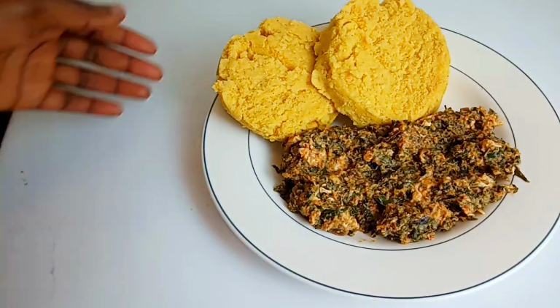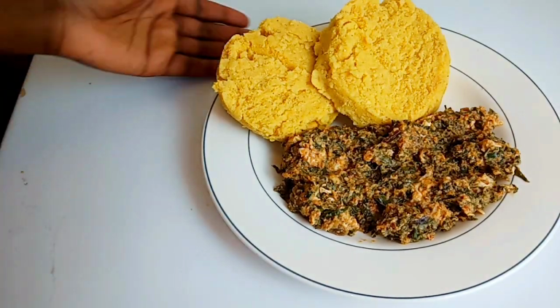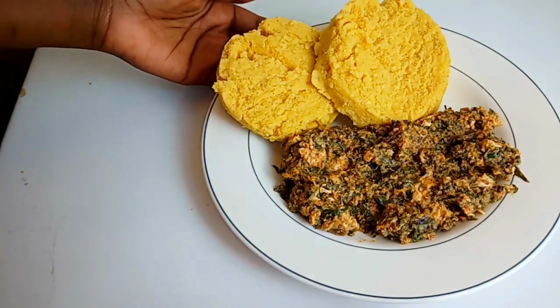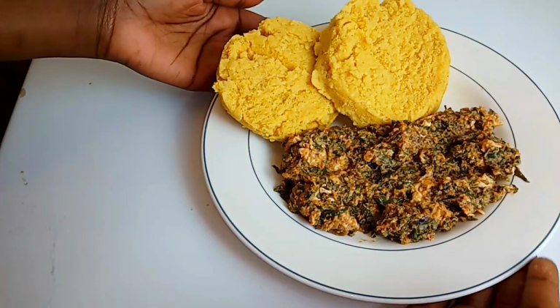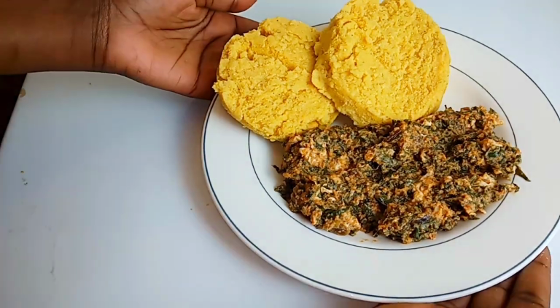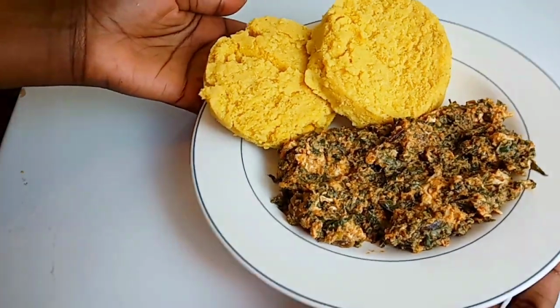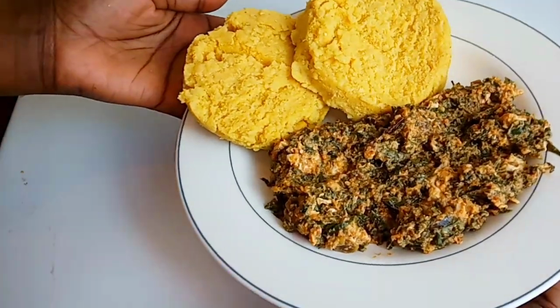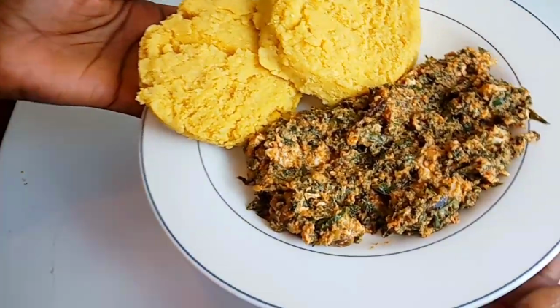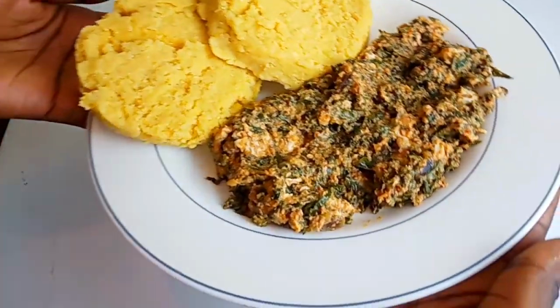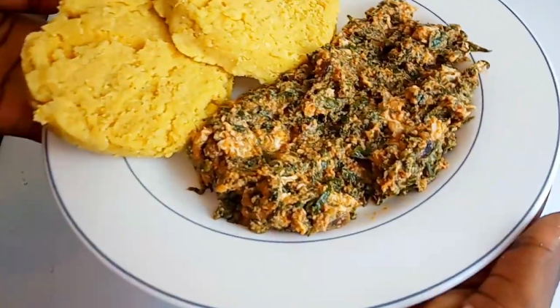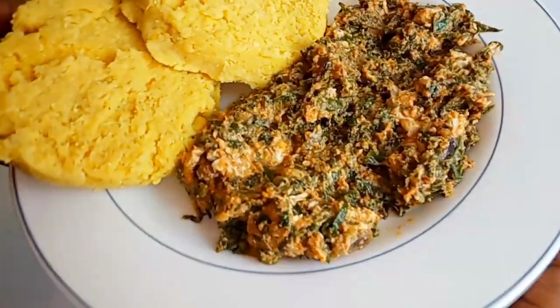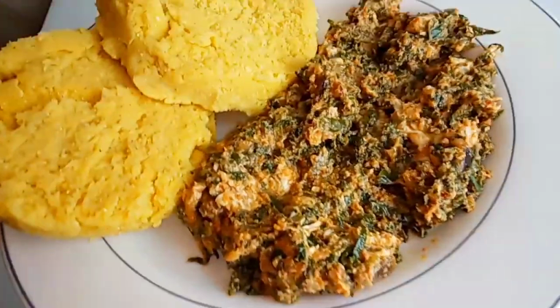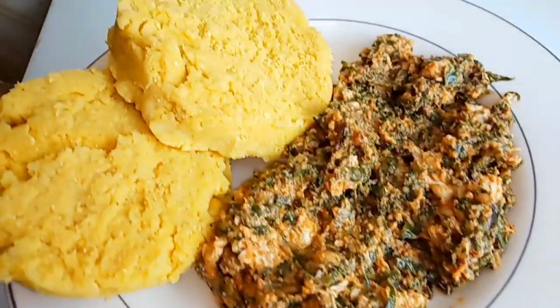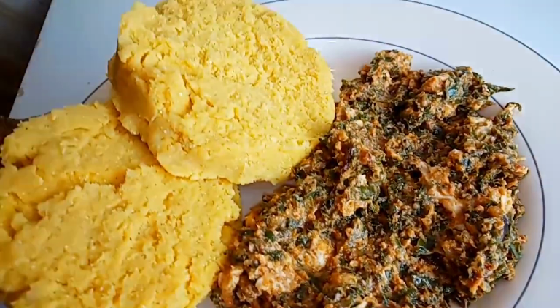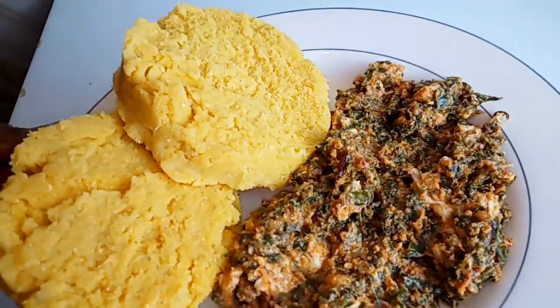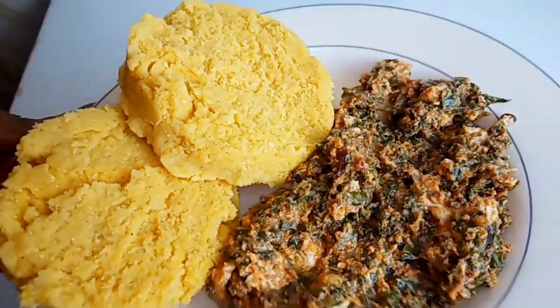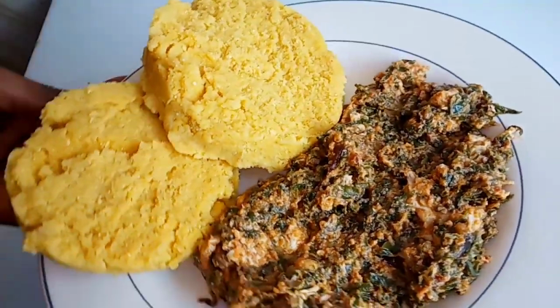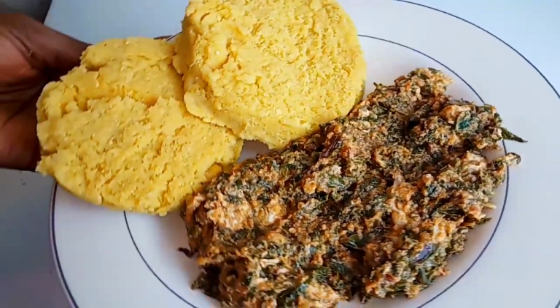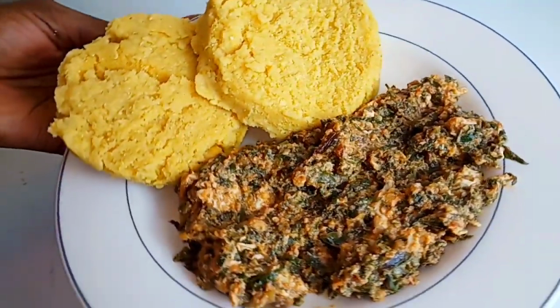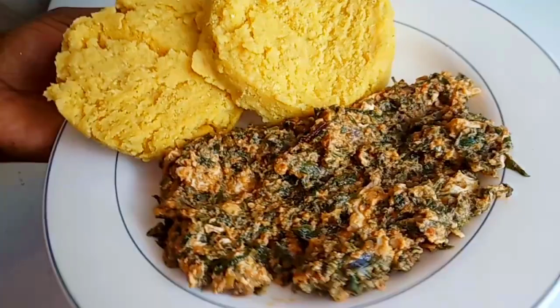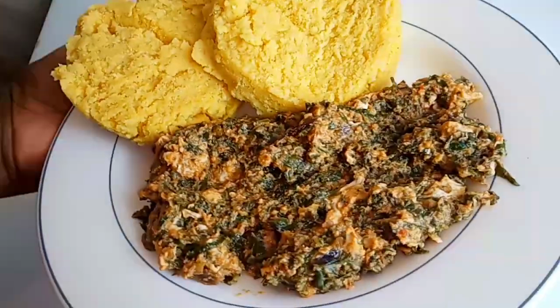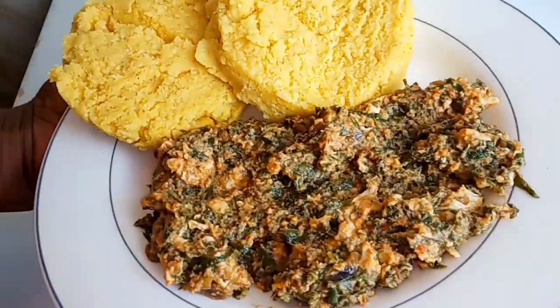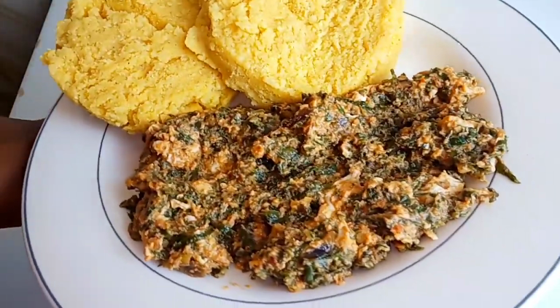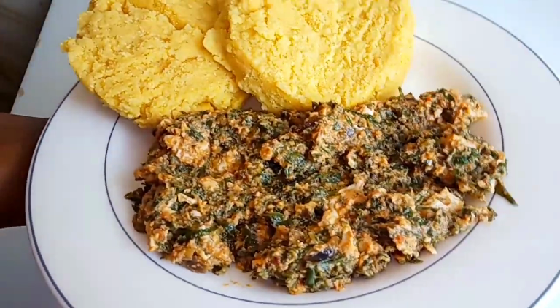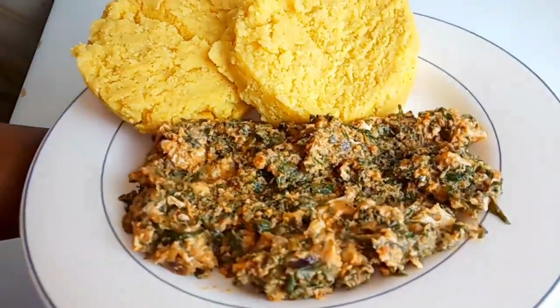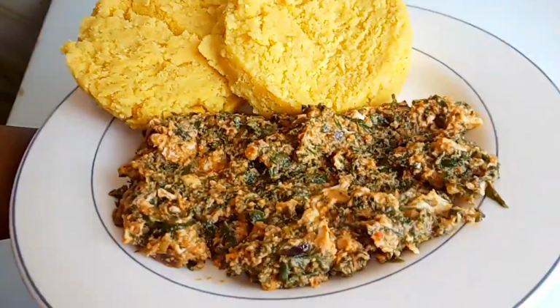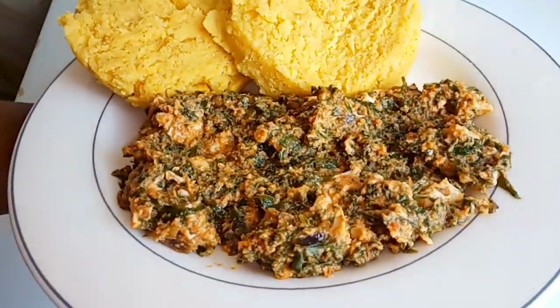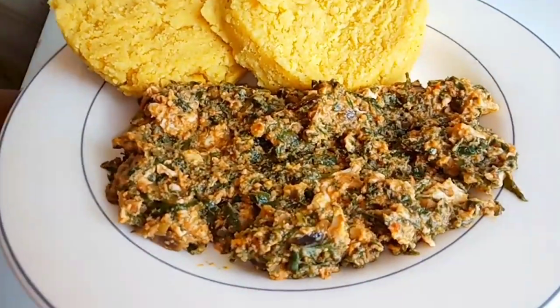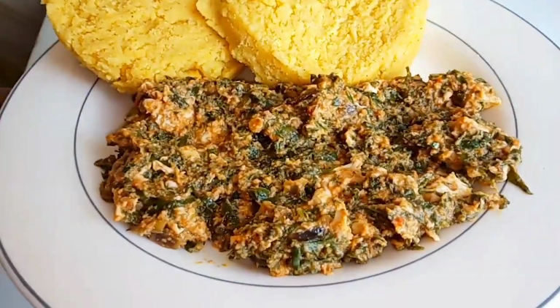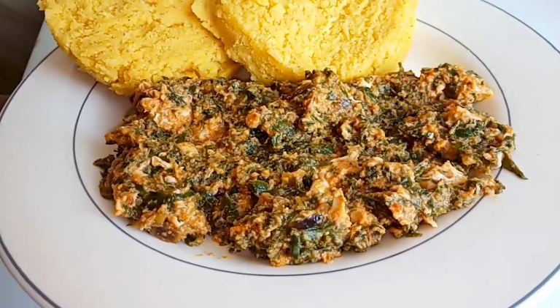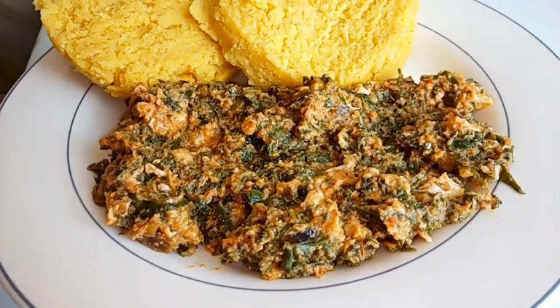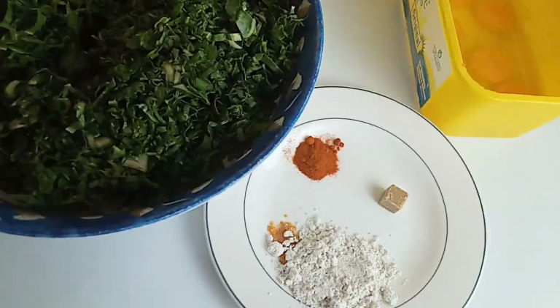Make sure you stay till the end so that you can know how we make this amazing delicacy.